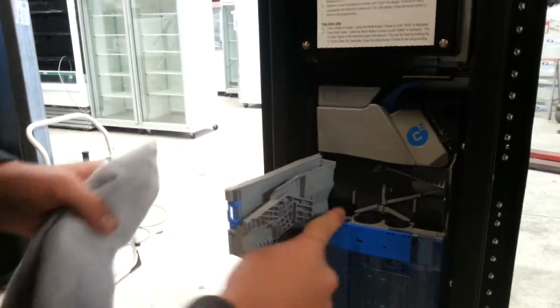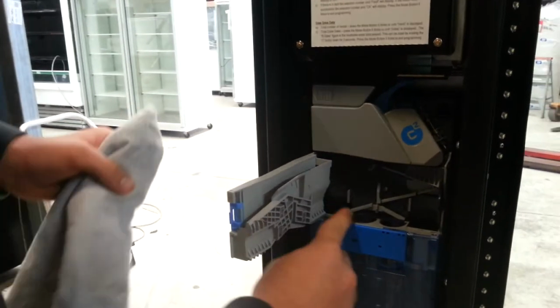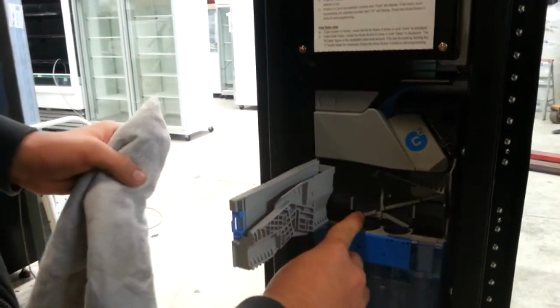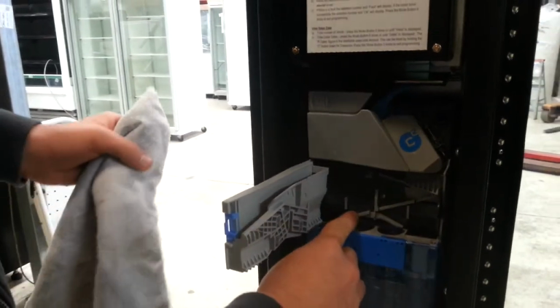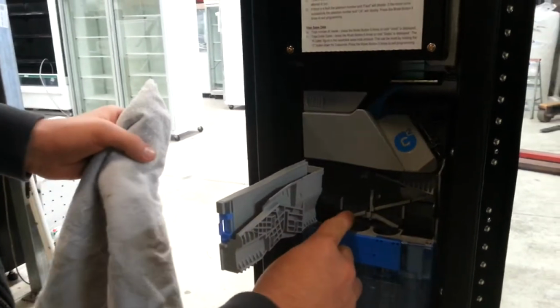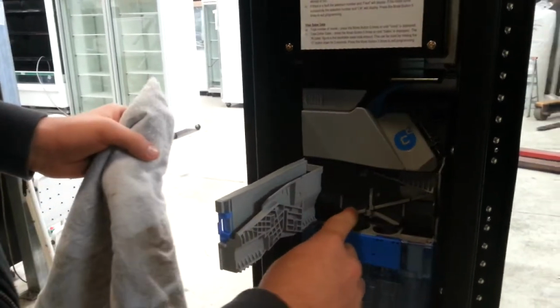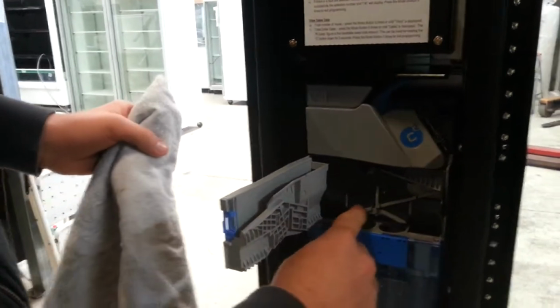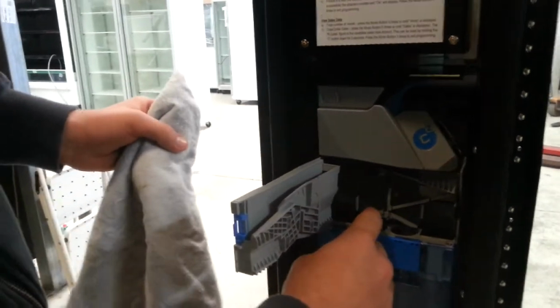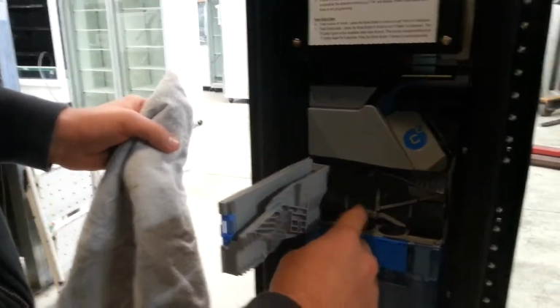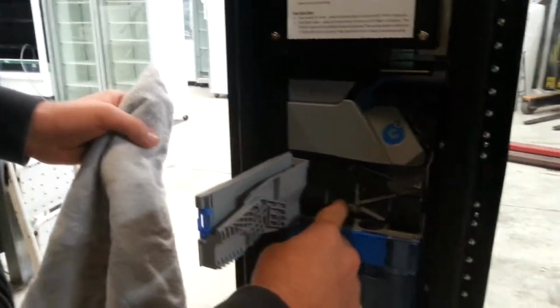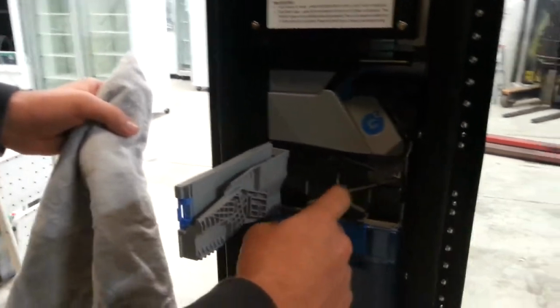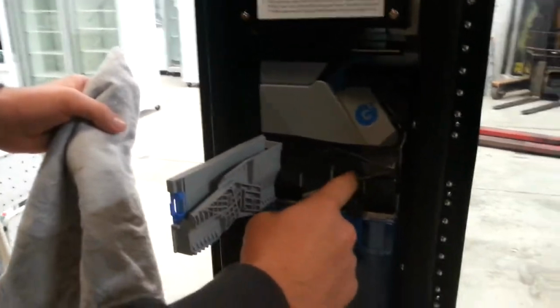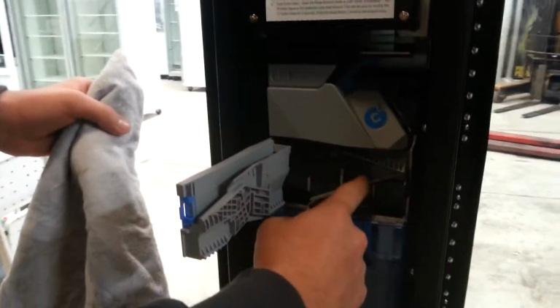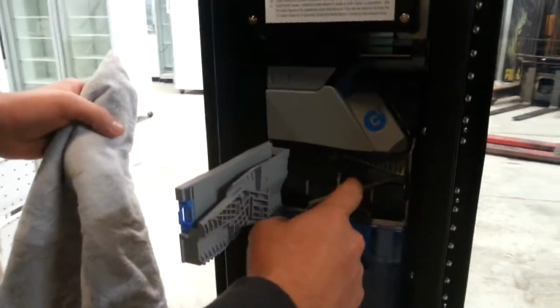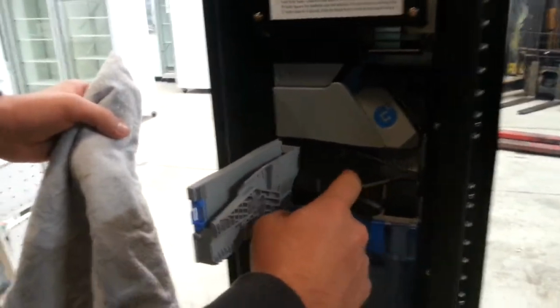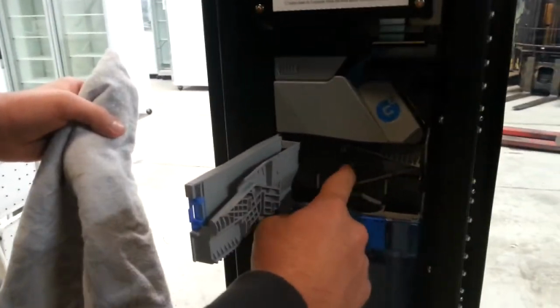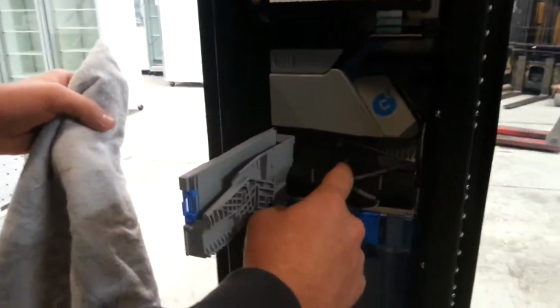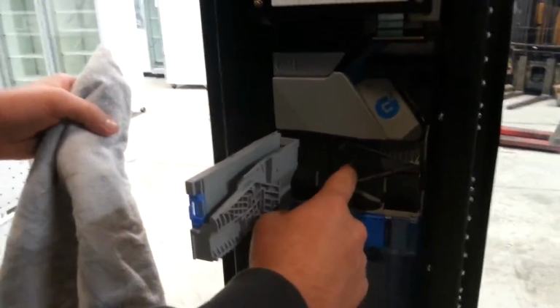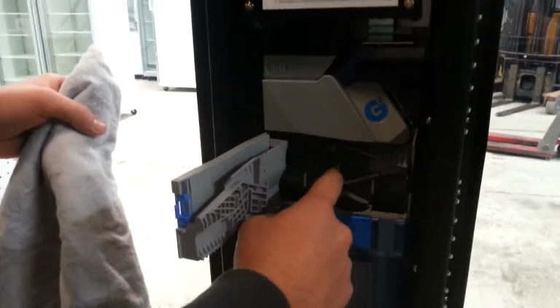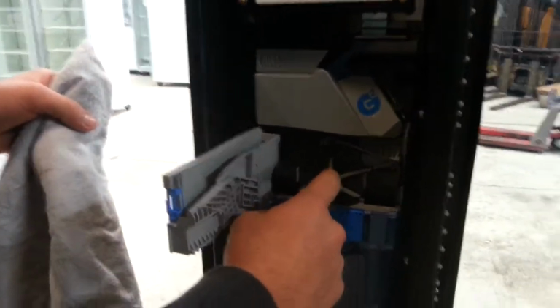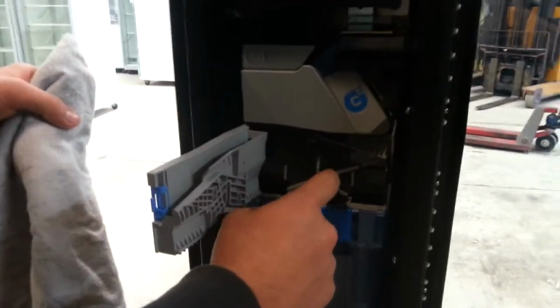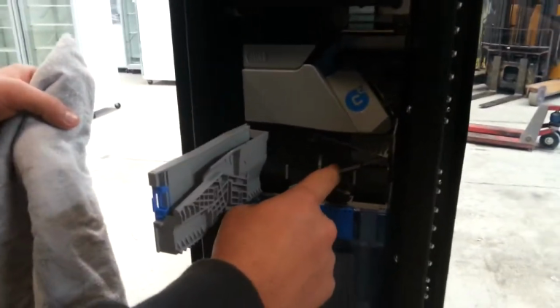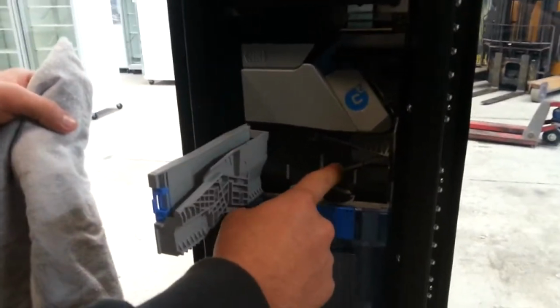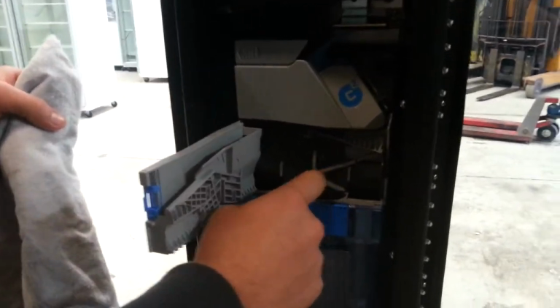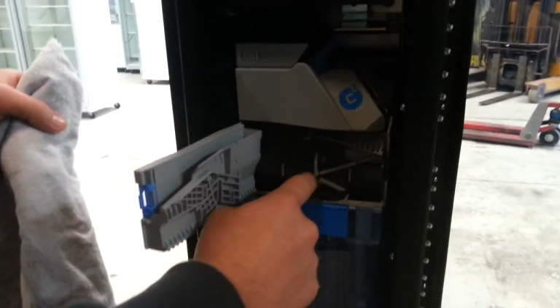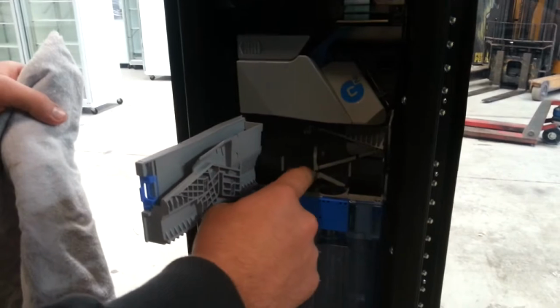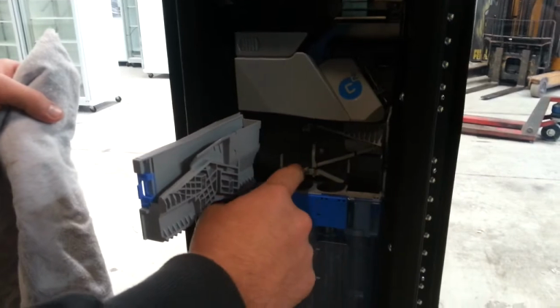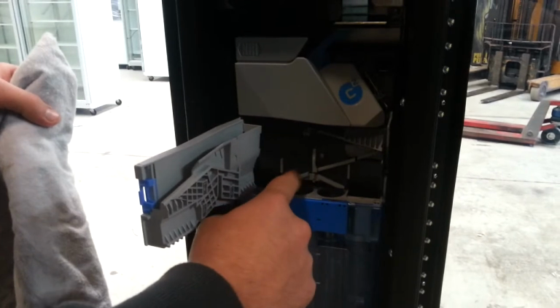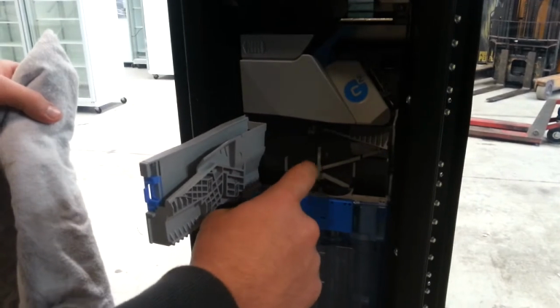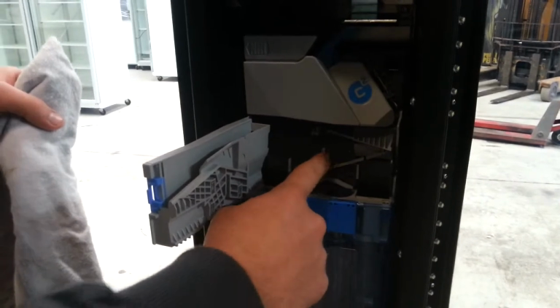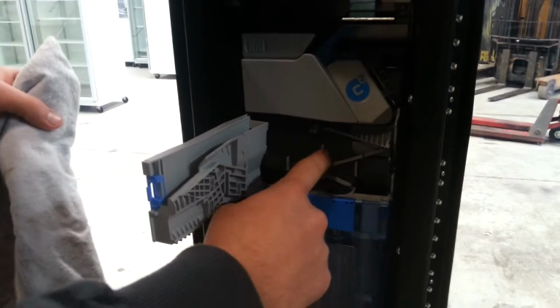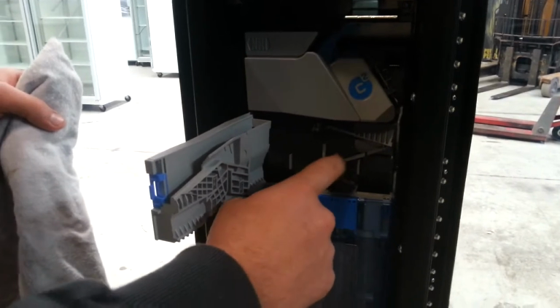Just ensure that all the gates are free — they're not stuck.